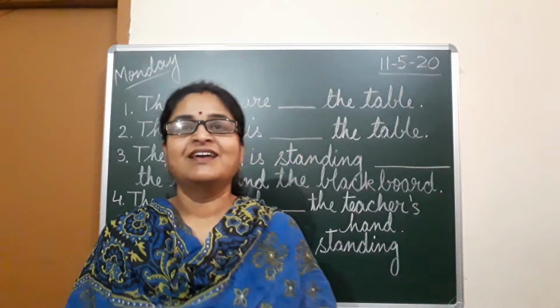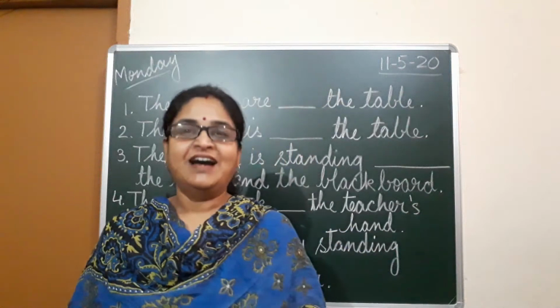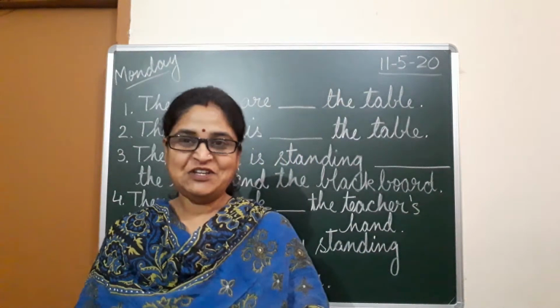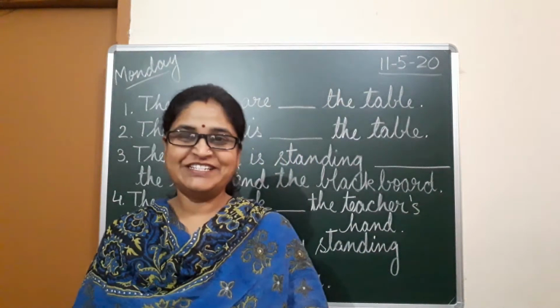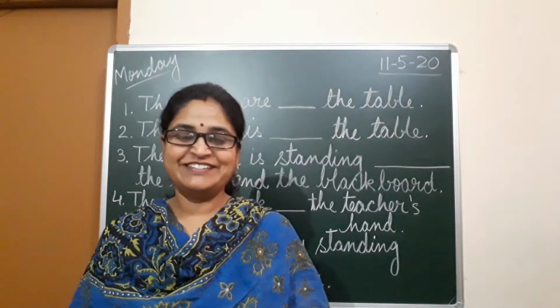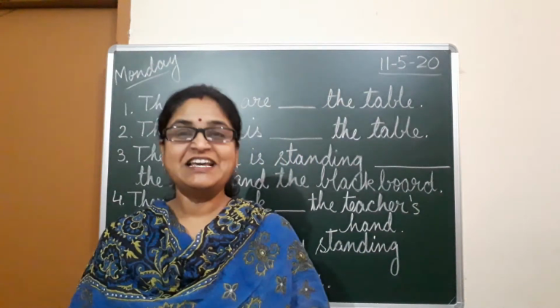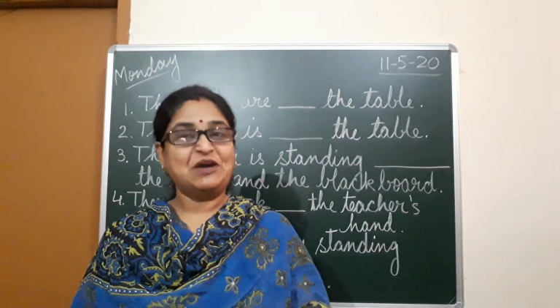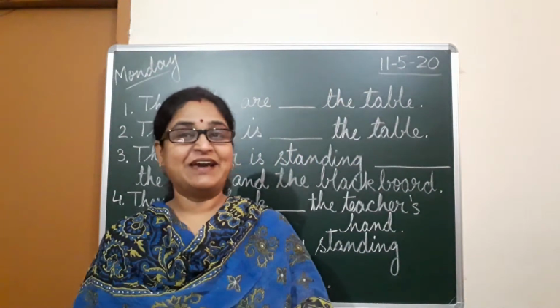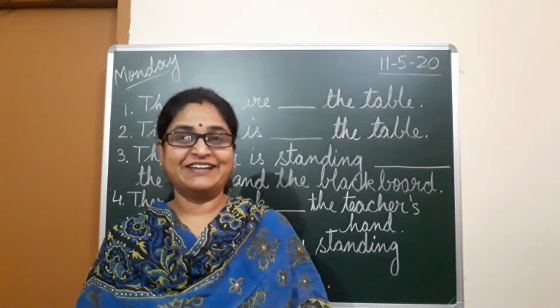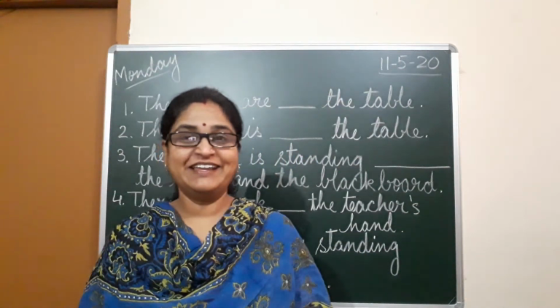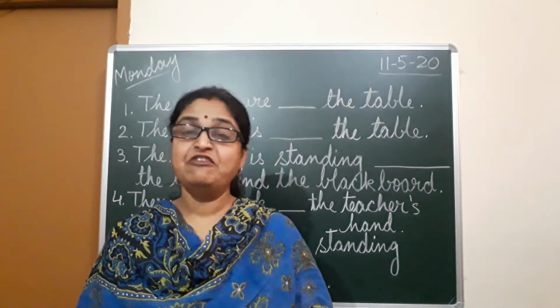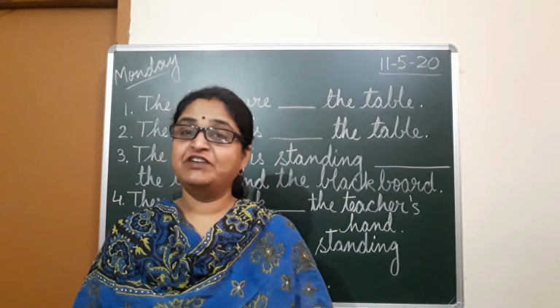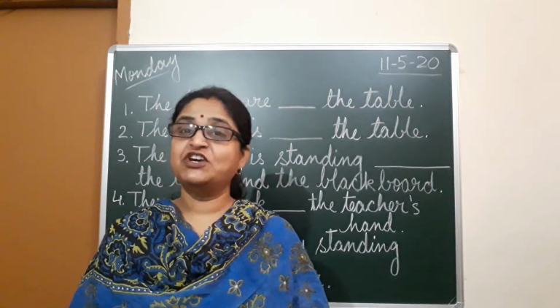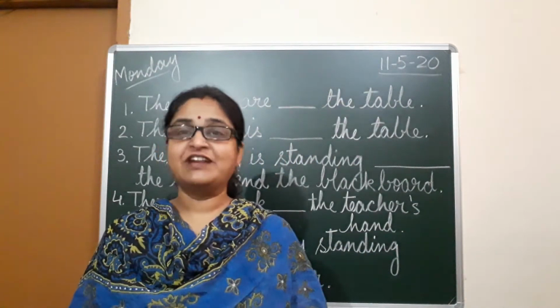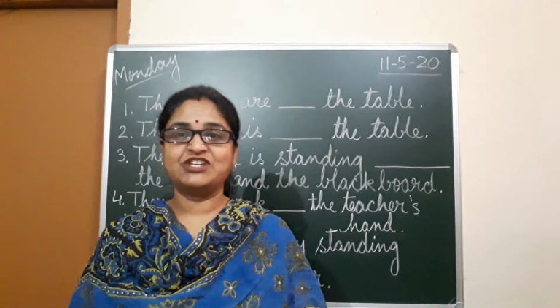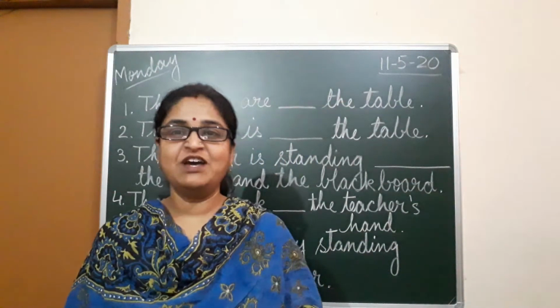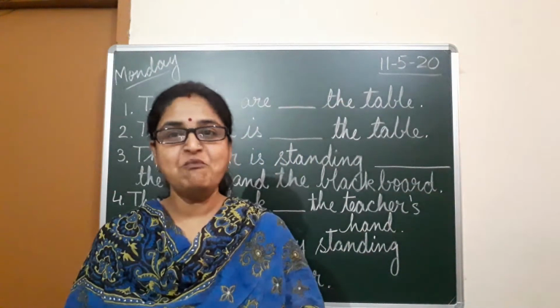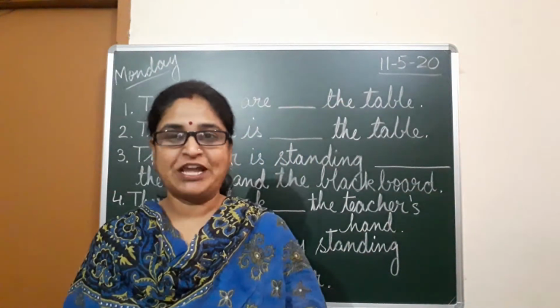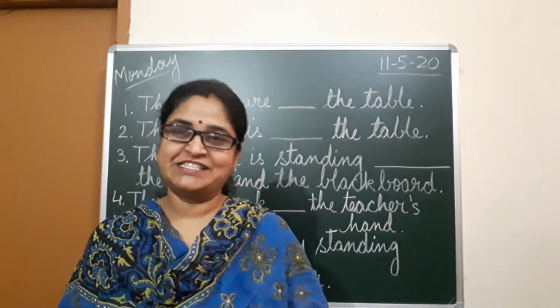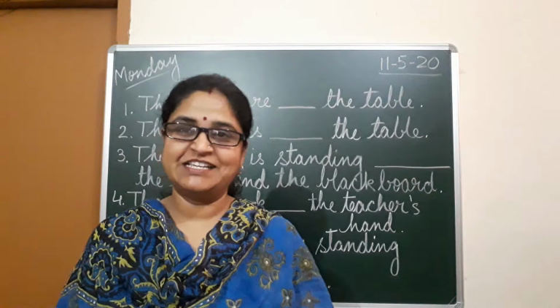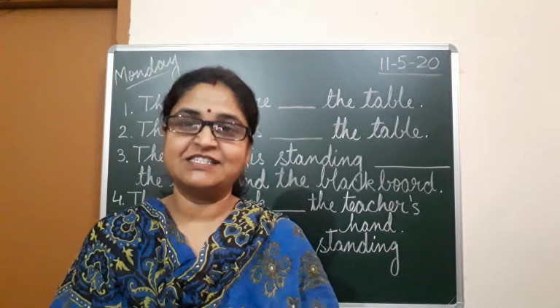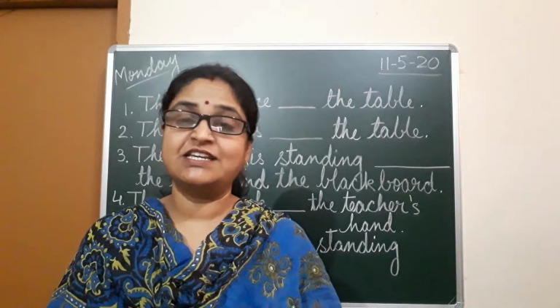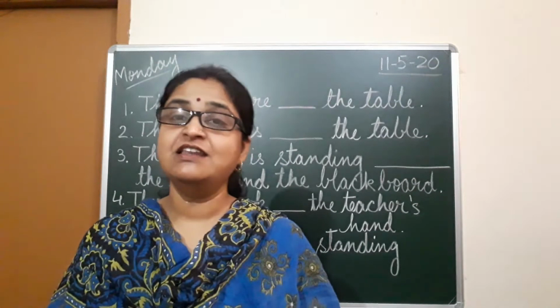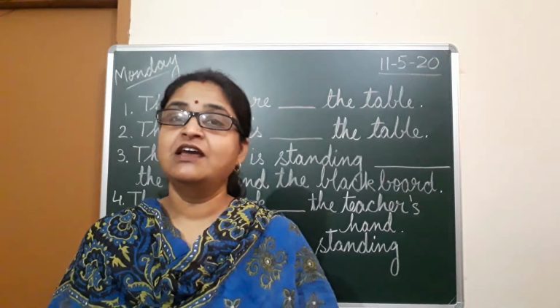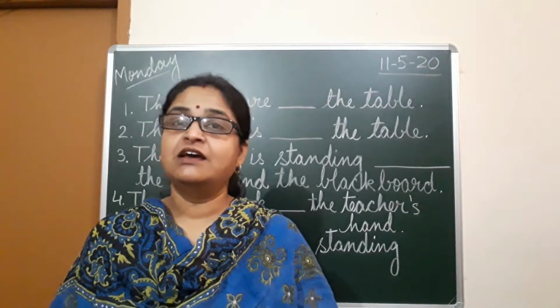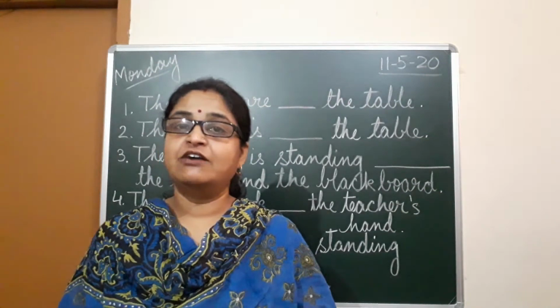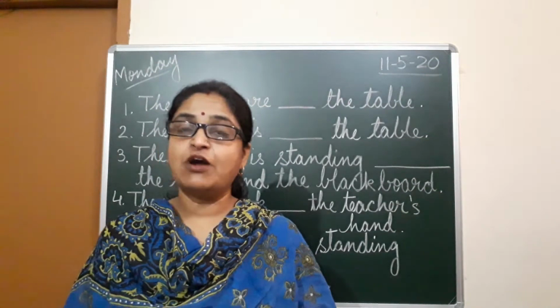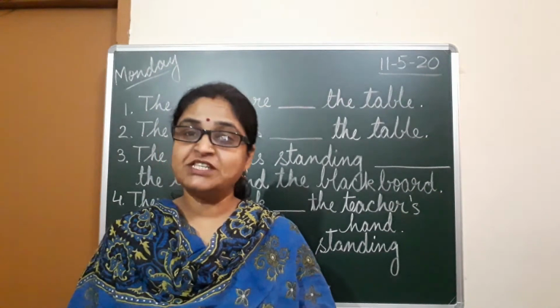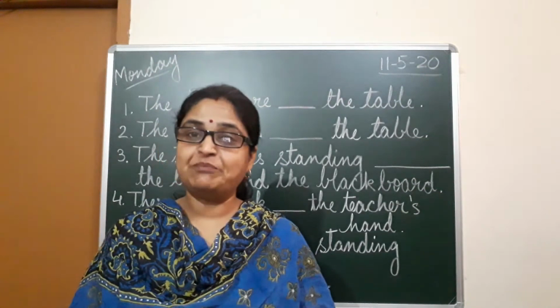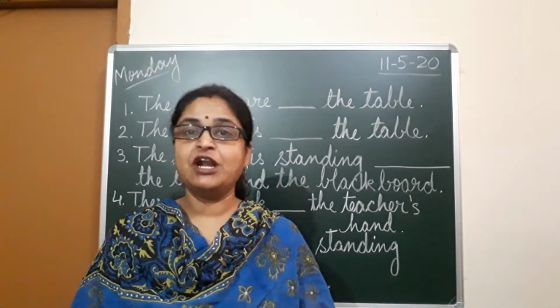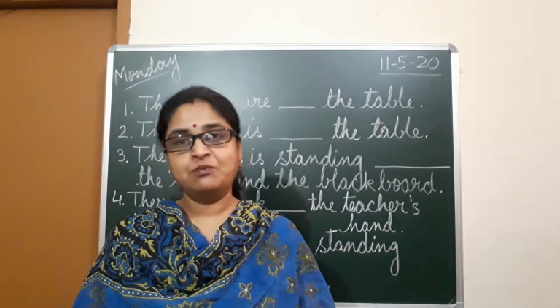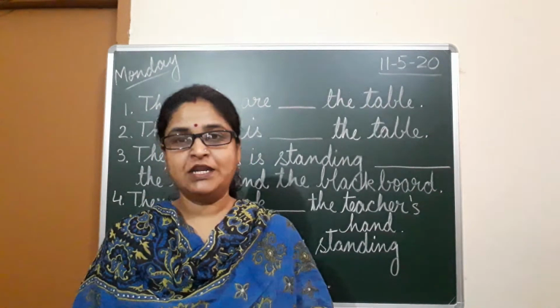Hello children, I am back again with the rest of the book exercises from the chapter Abu Ali.